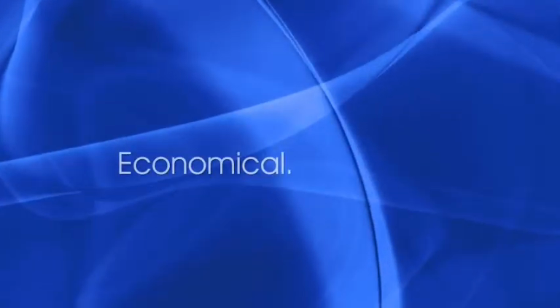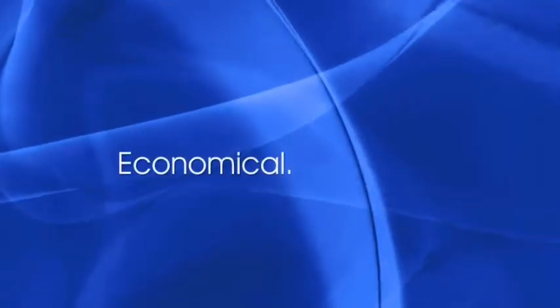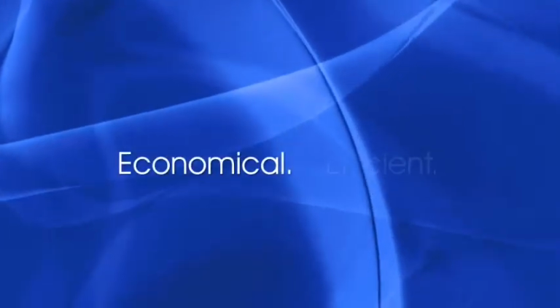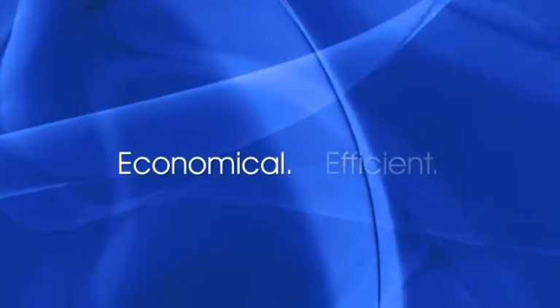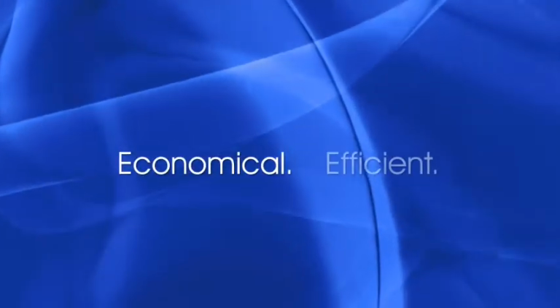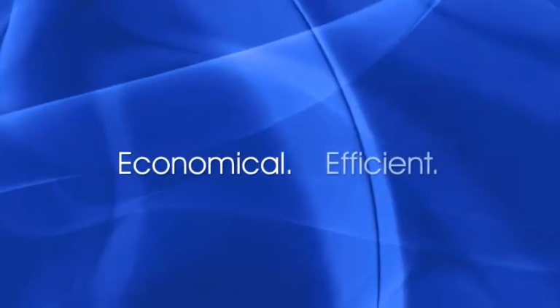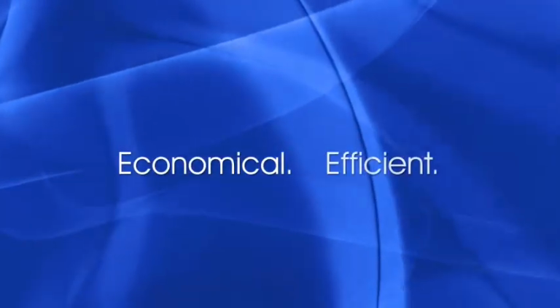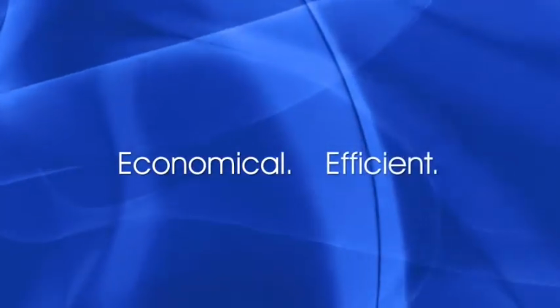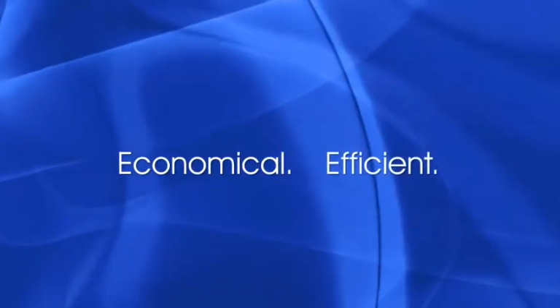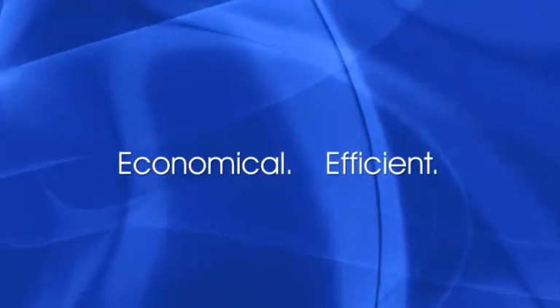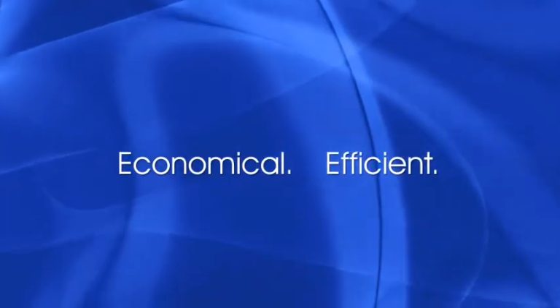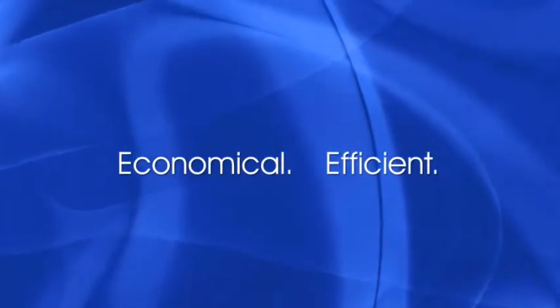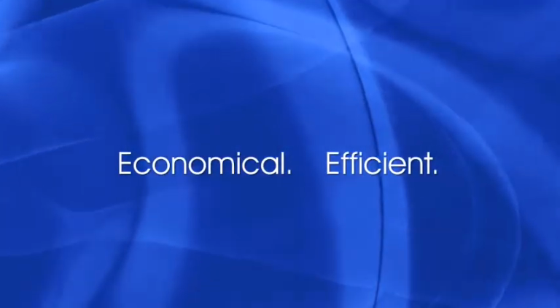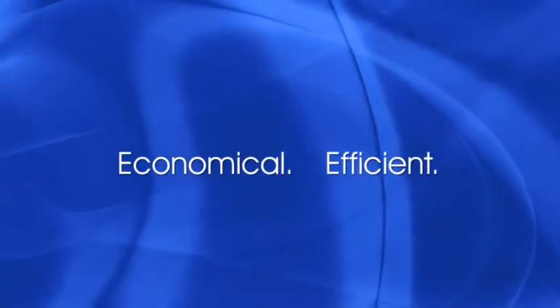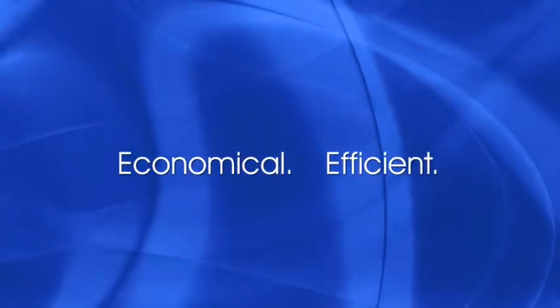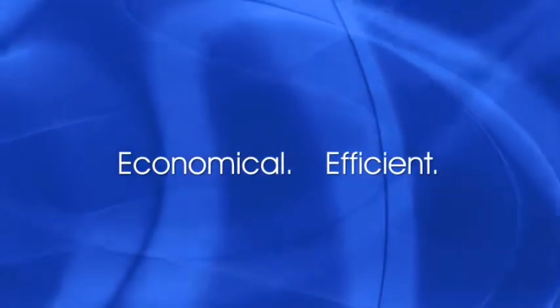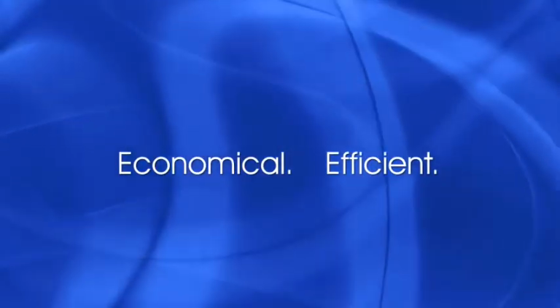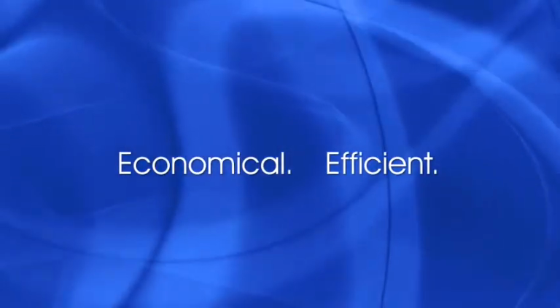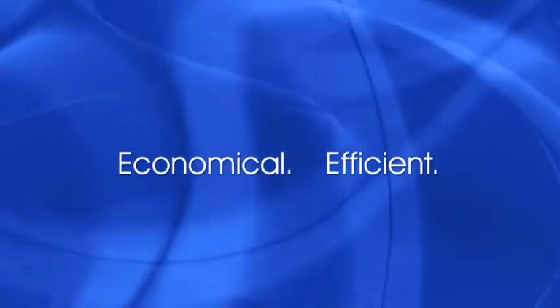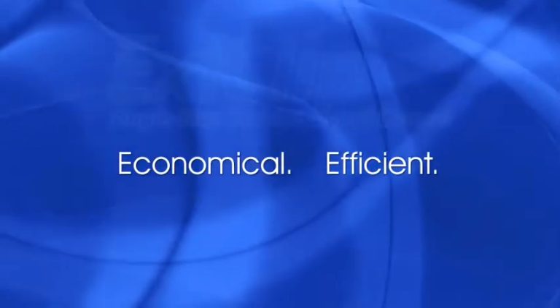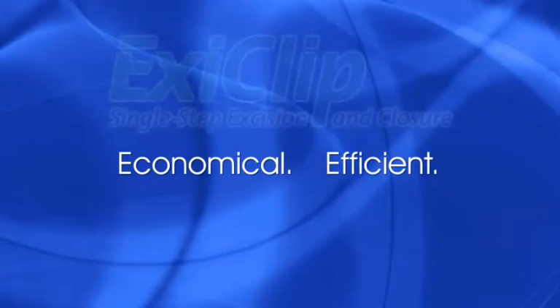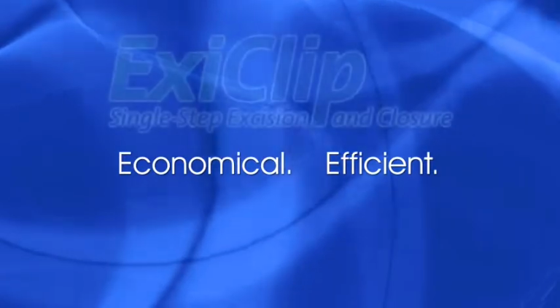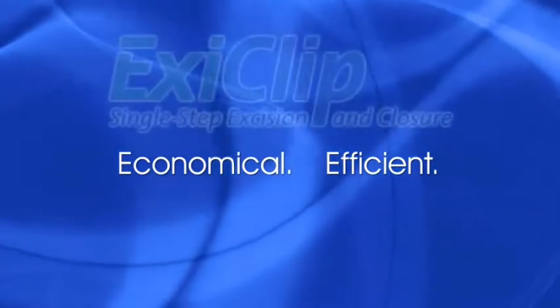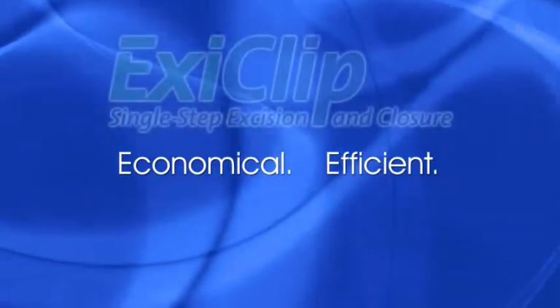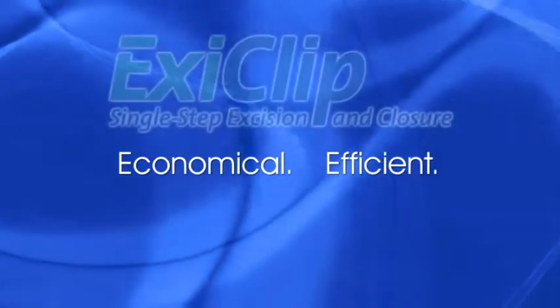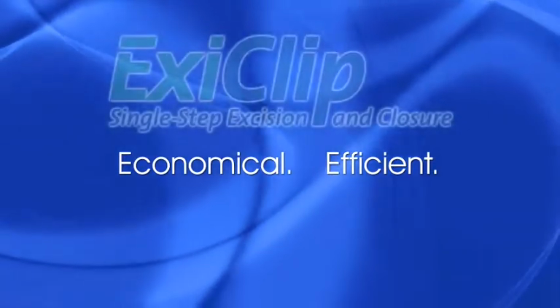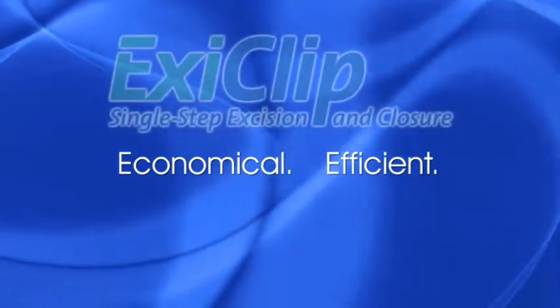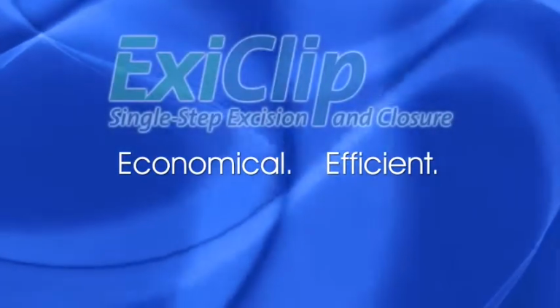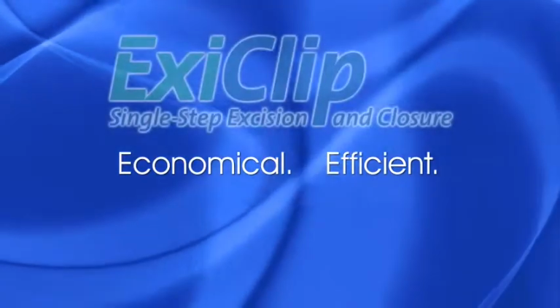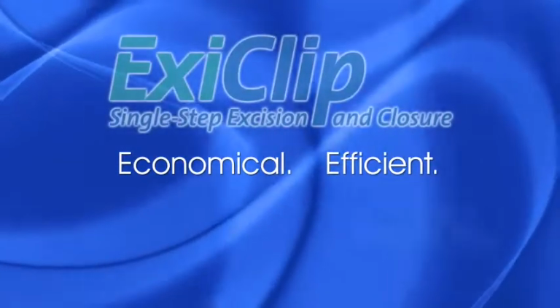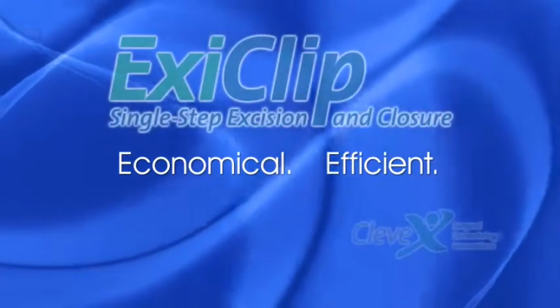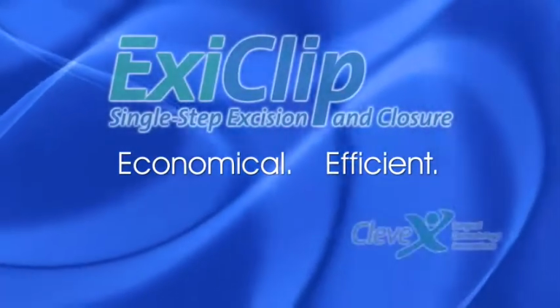It's economical and efficient. ExeClip from Klevex.